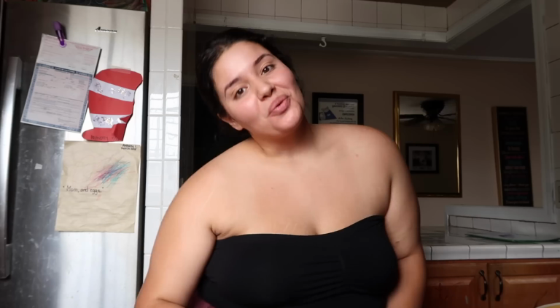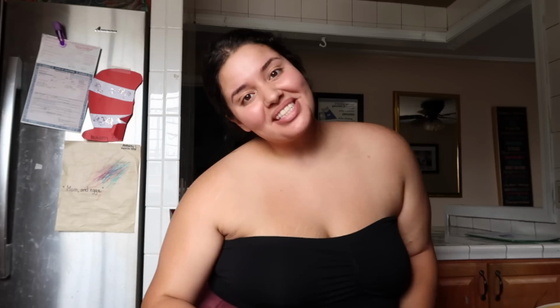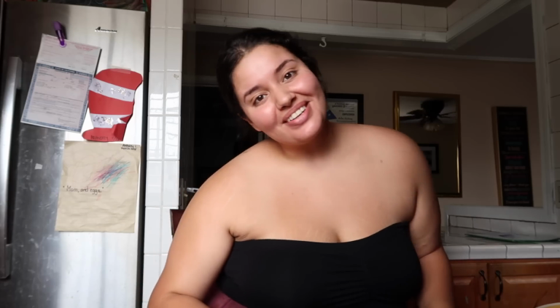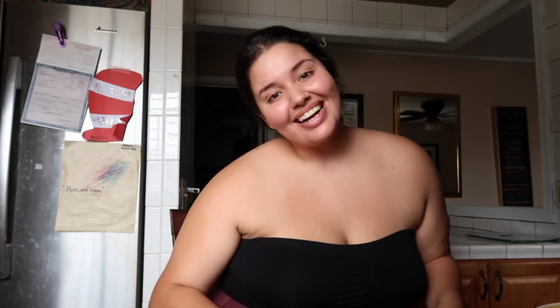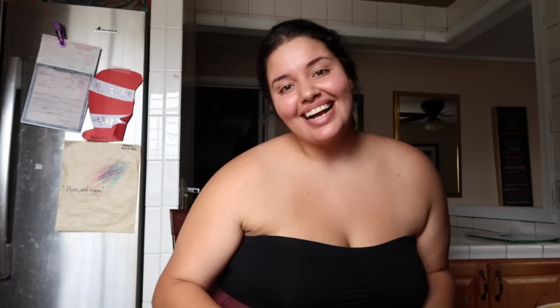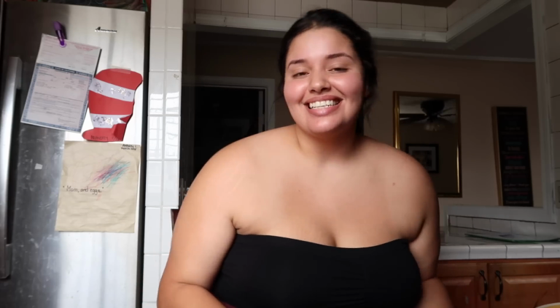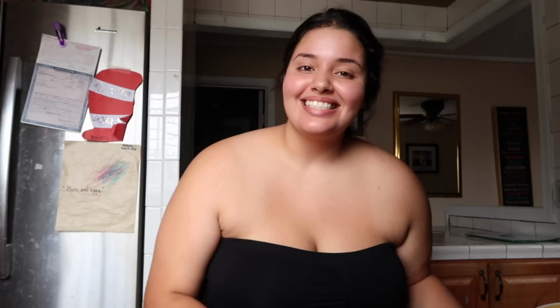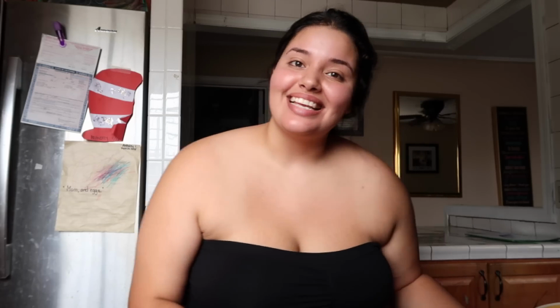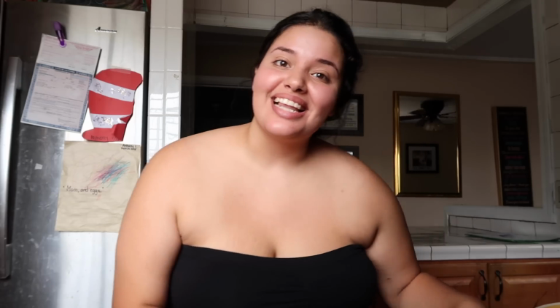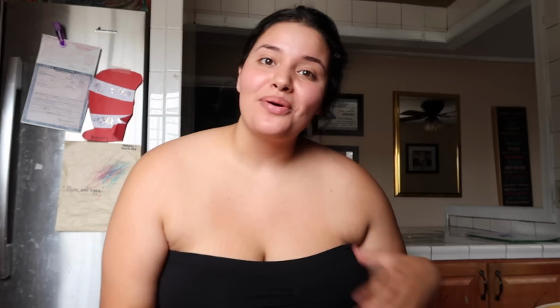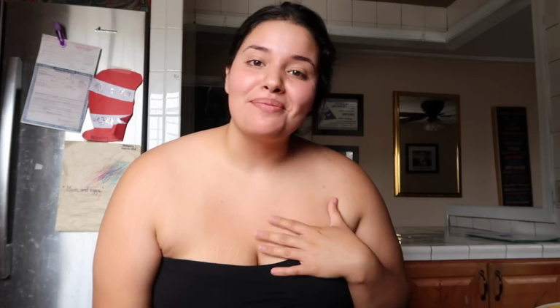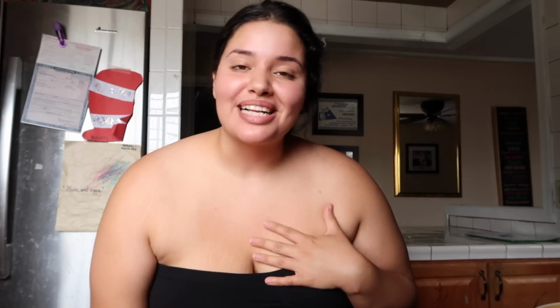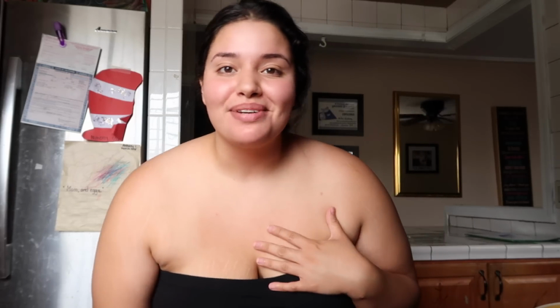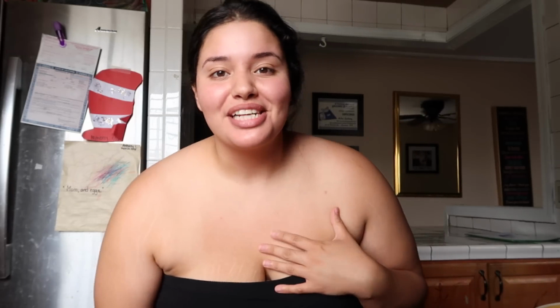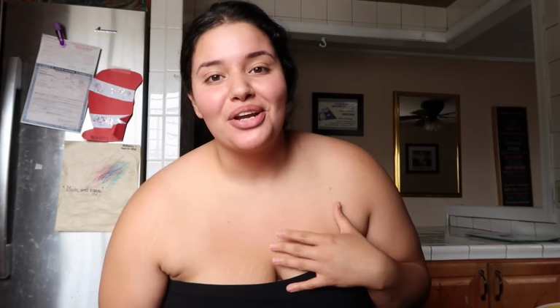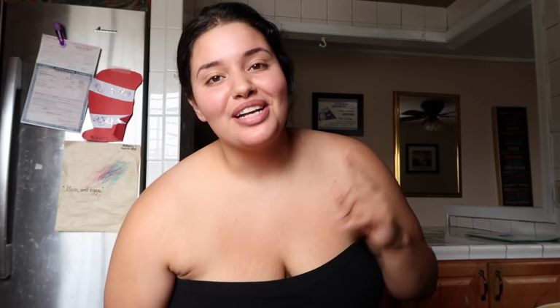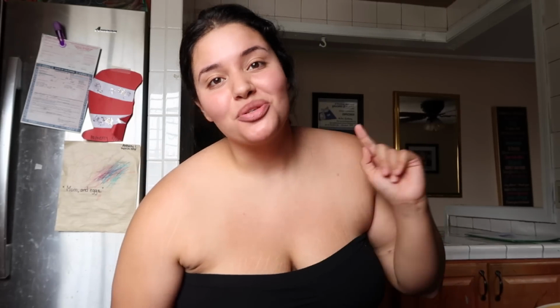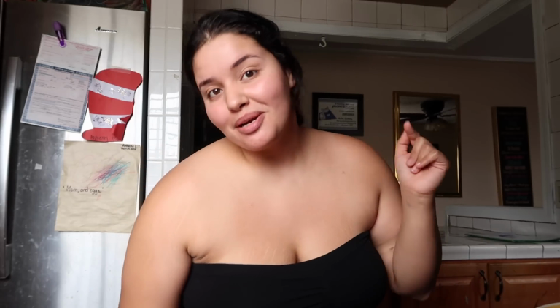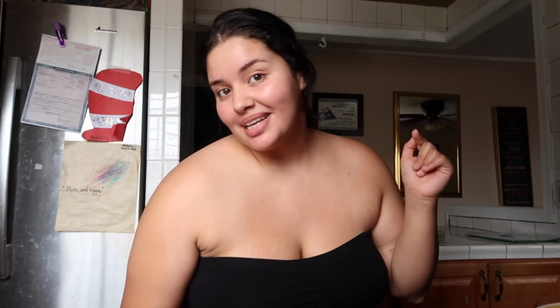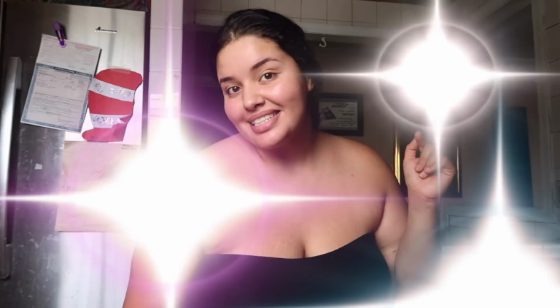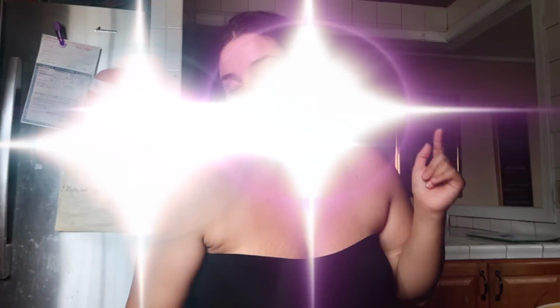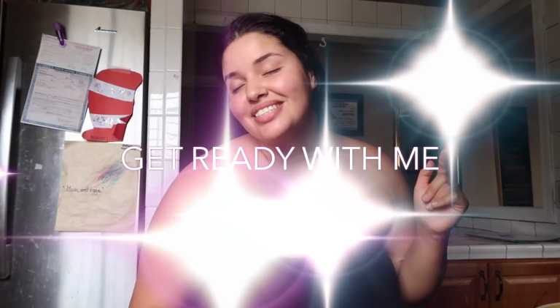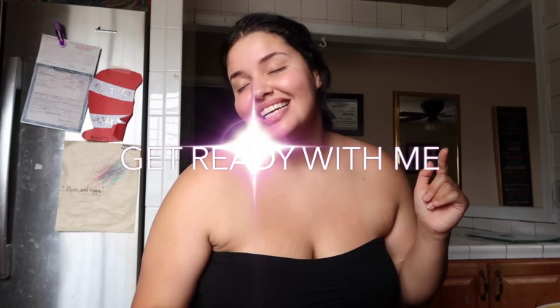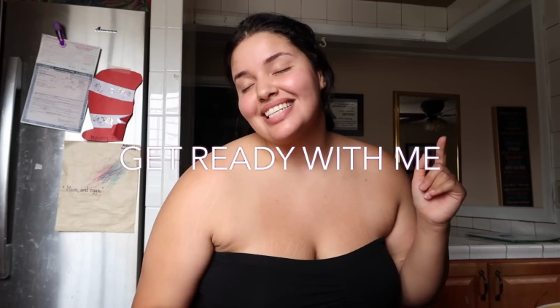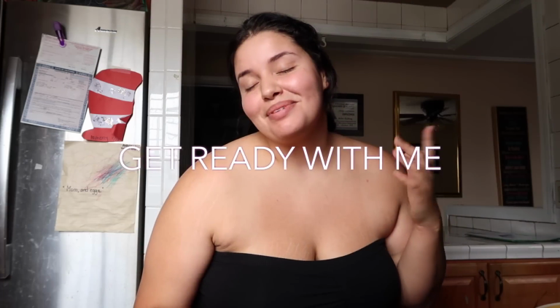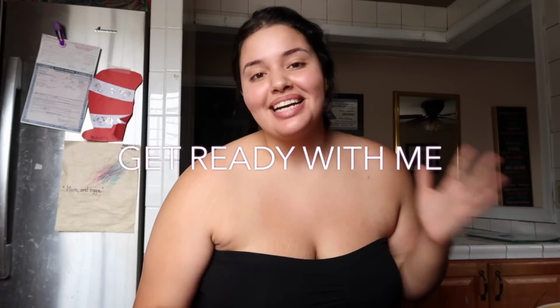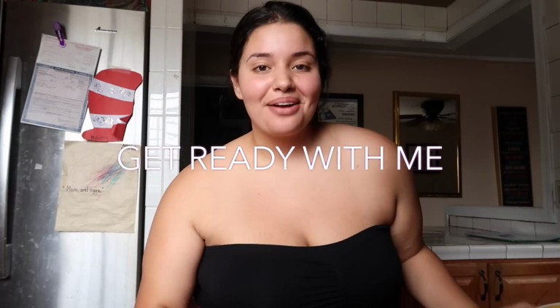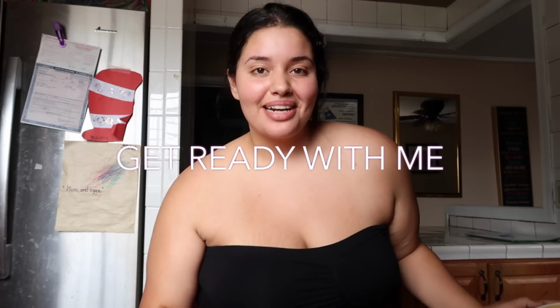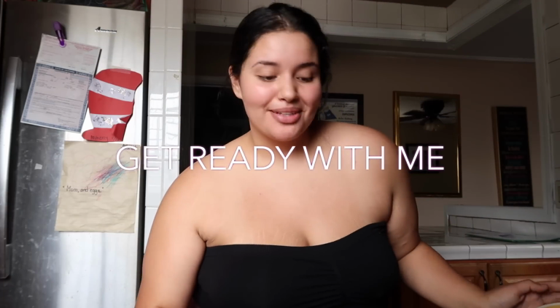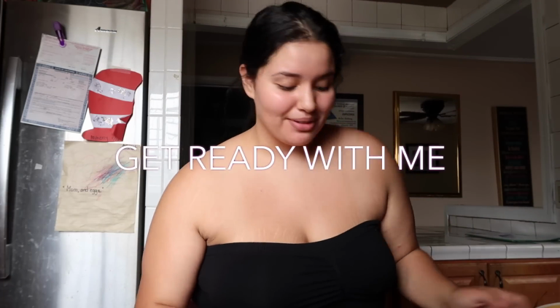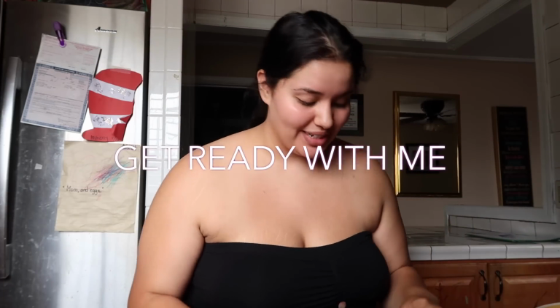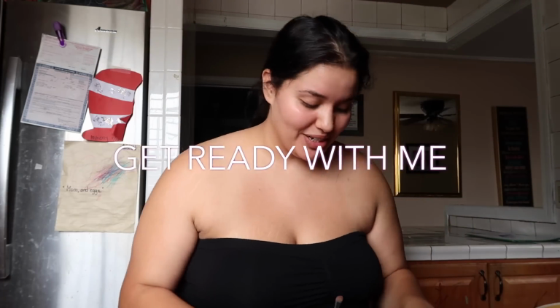What's going on guys? It's Daniella. Welcome back to my channel. As you read by the title, today is going to be a get ready with me video.